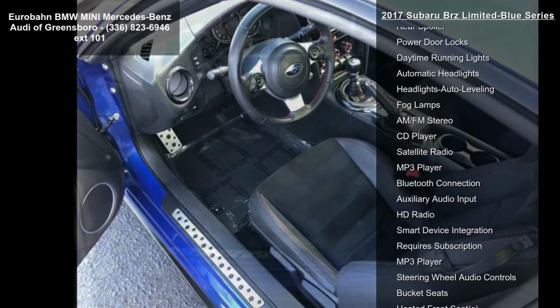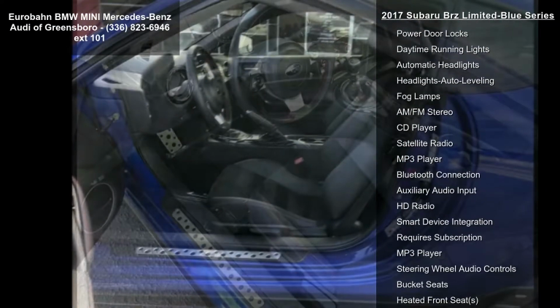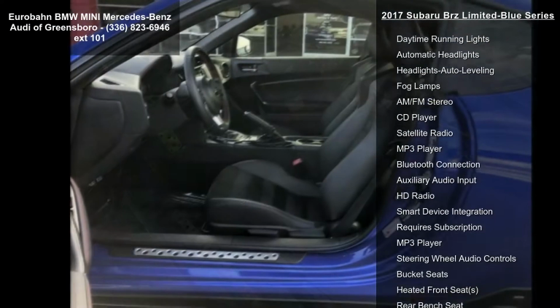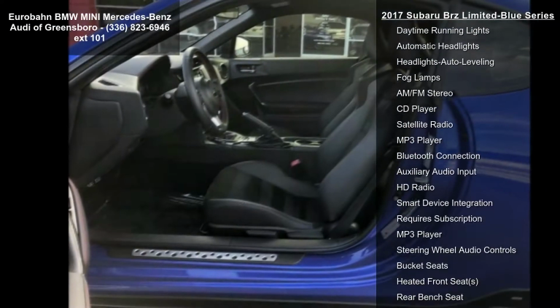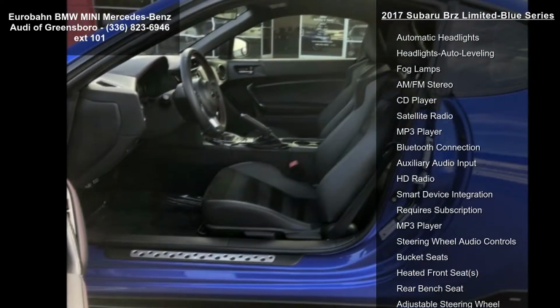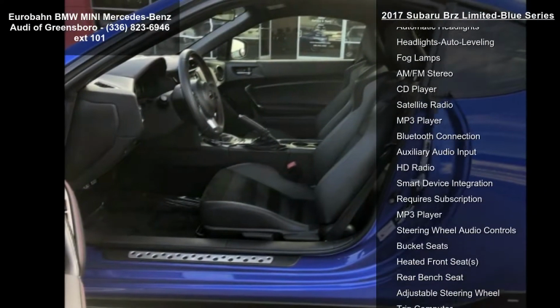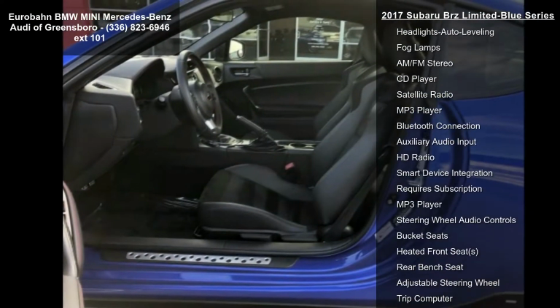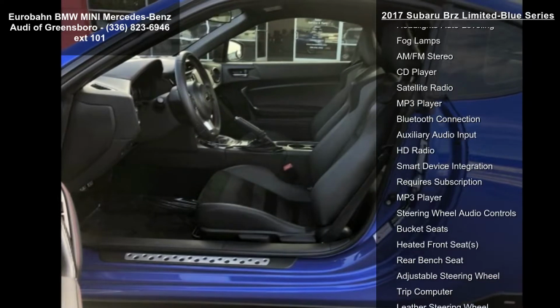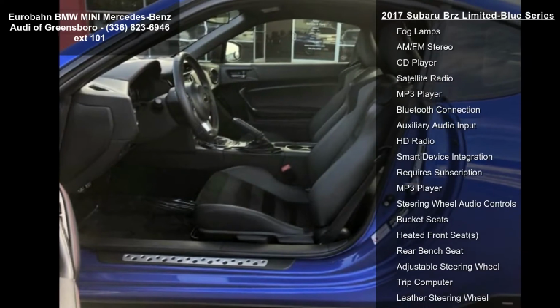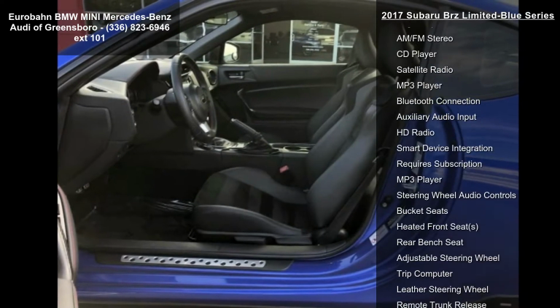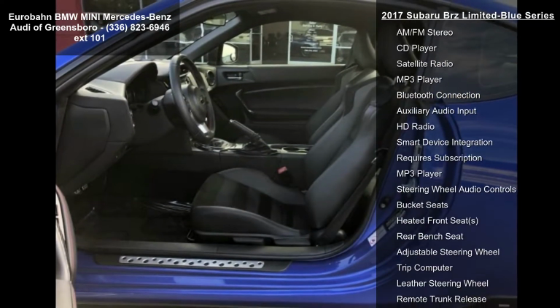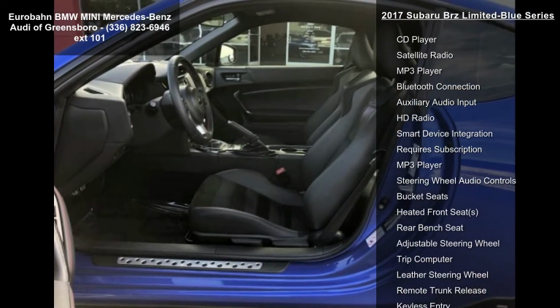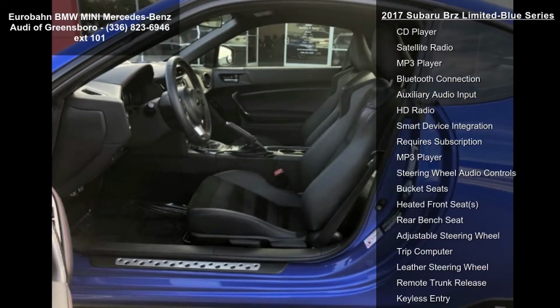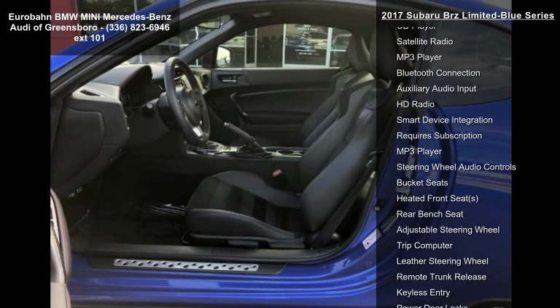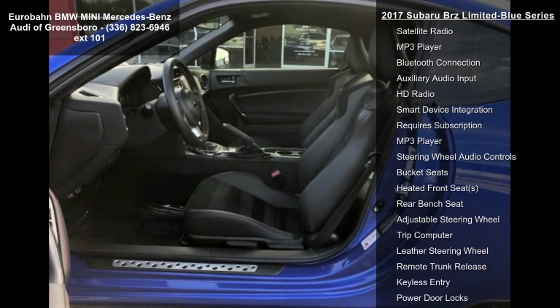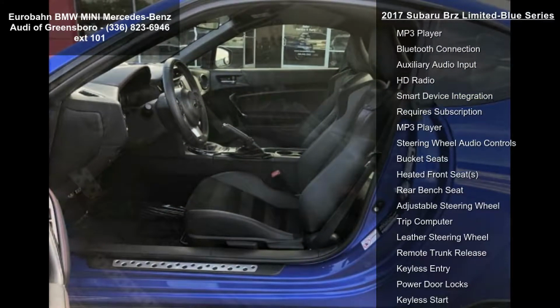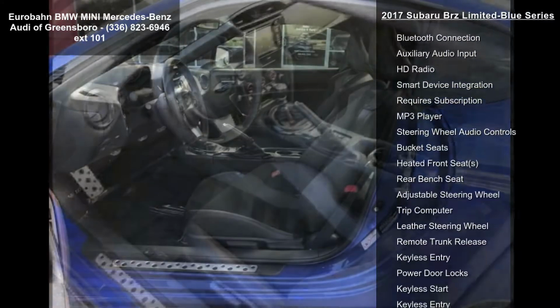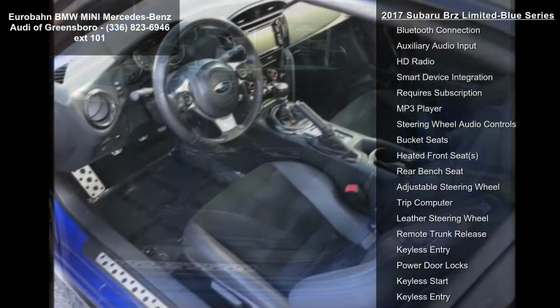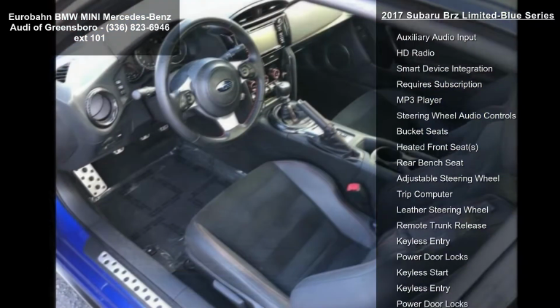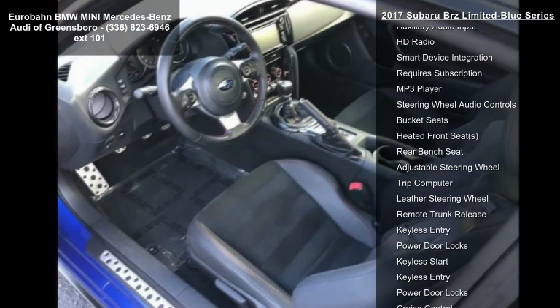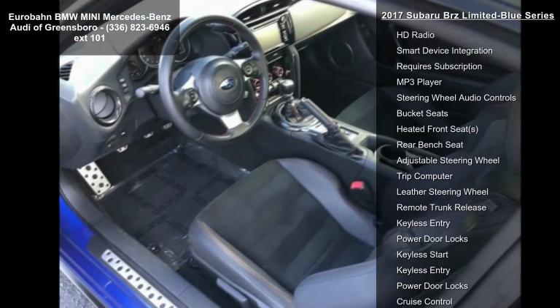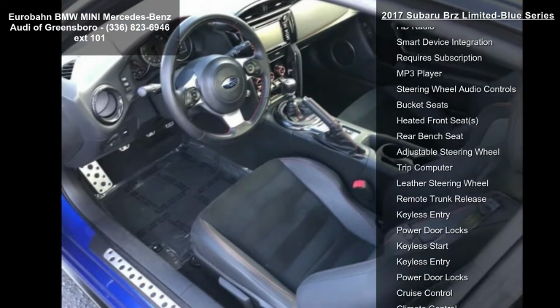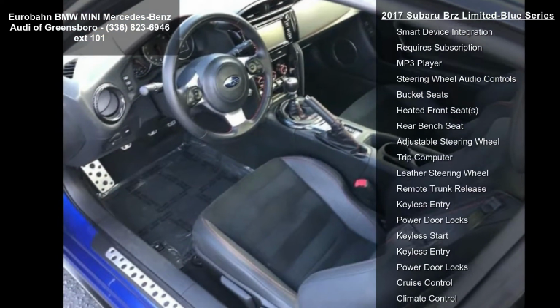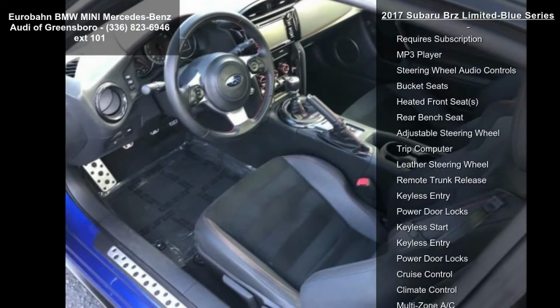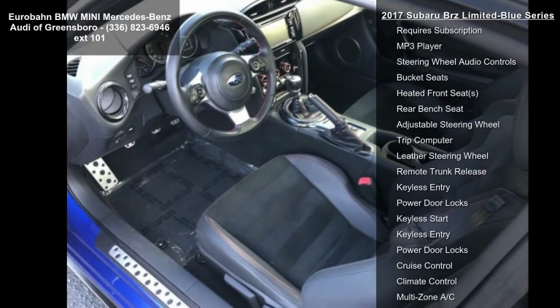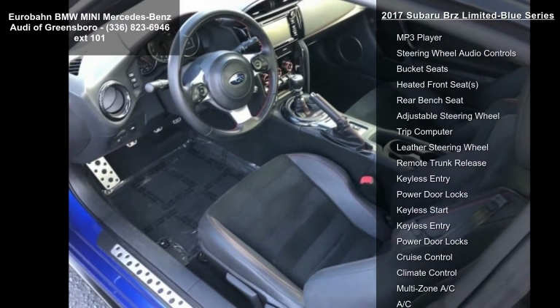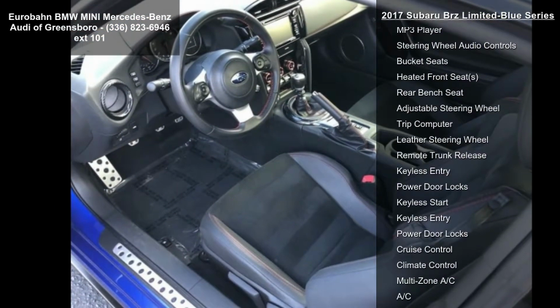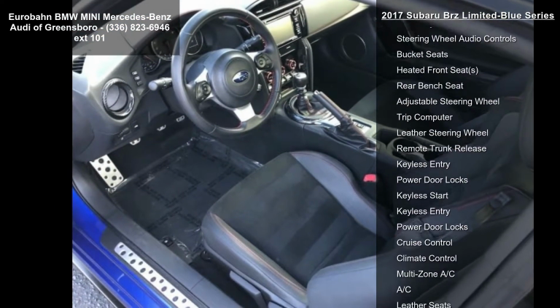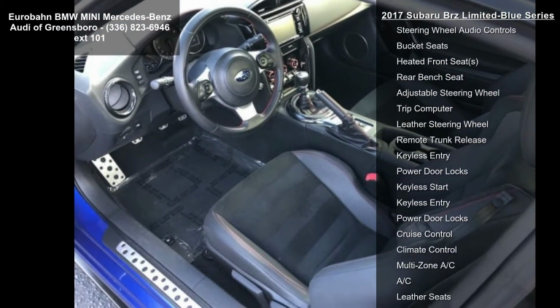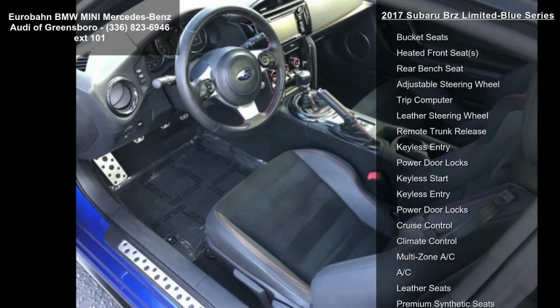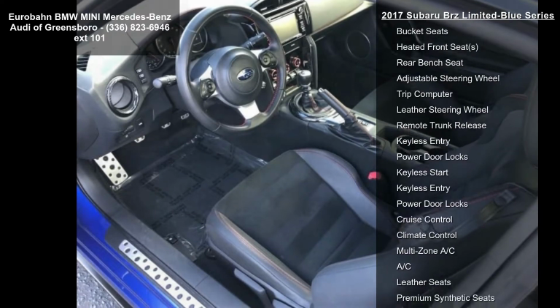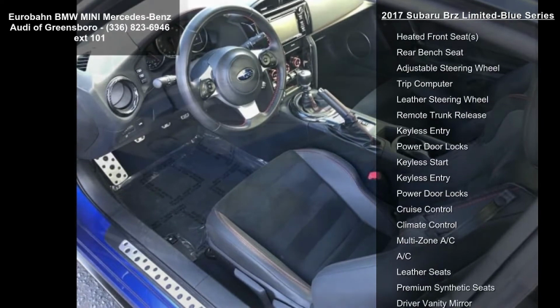Black Alcantara Upholstery with Leather Bolsters included, Red Stitching and Front Seatback with Red Embroidered BRZ Logo.